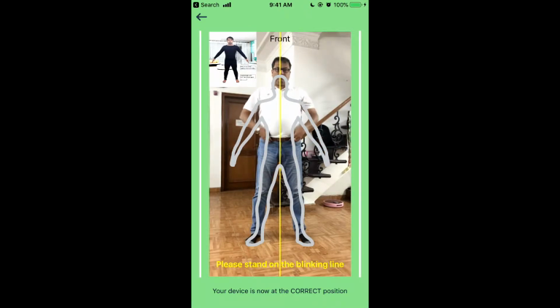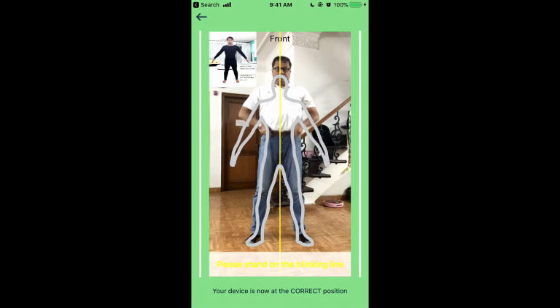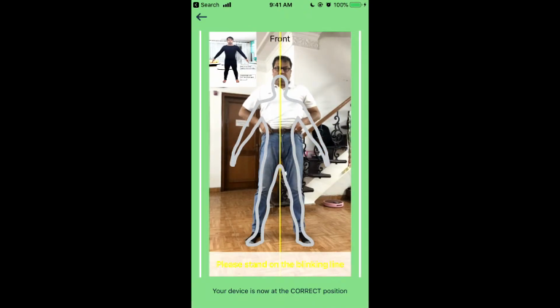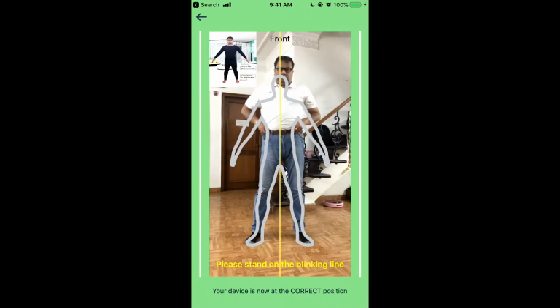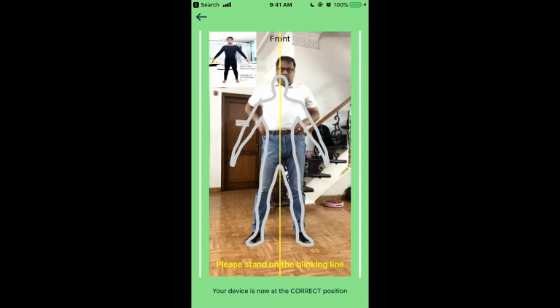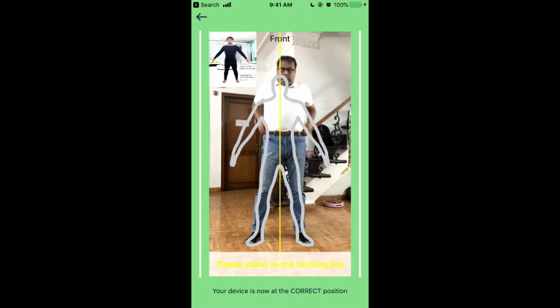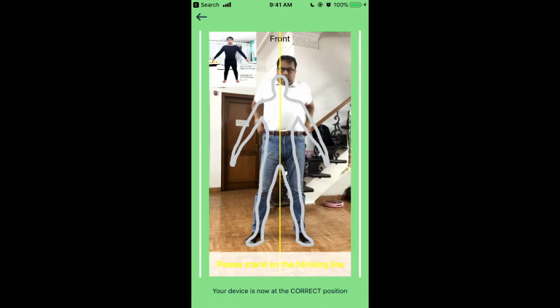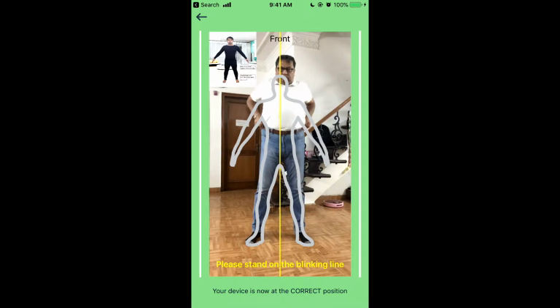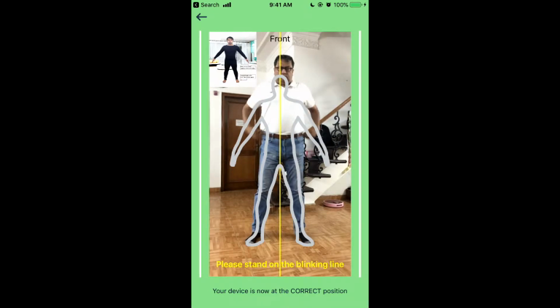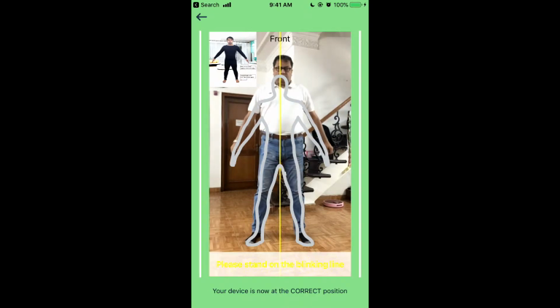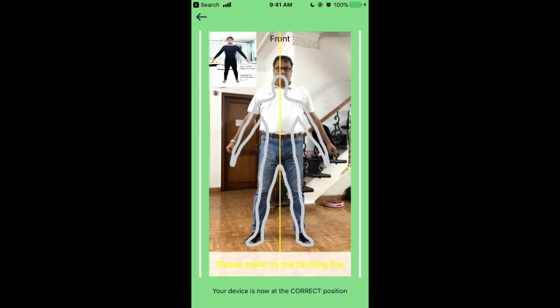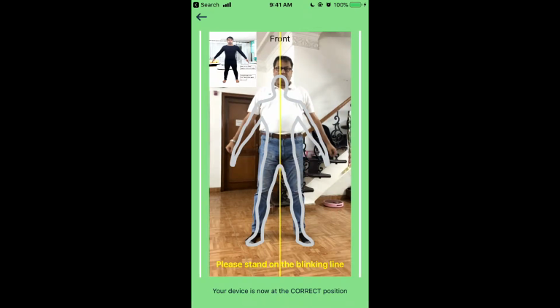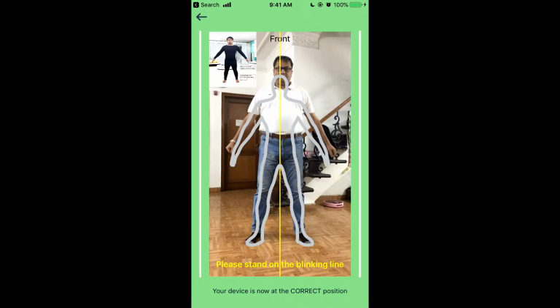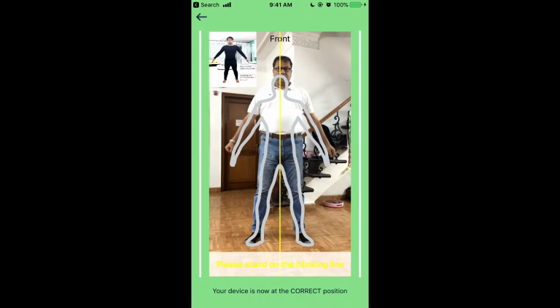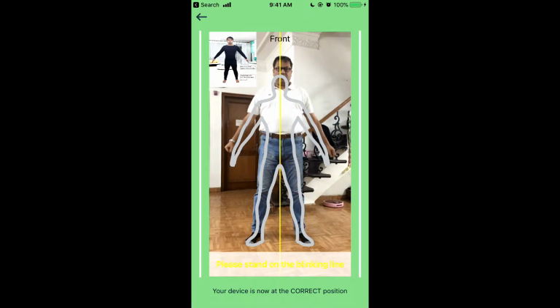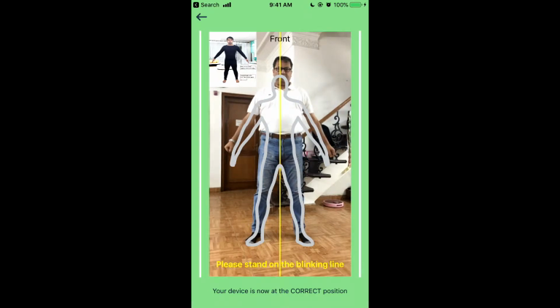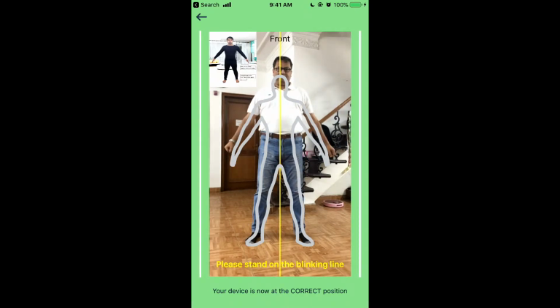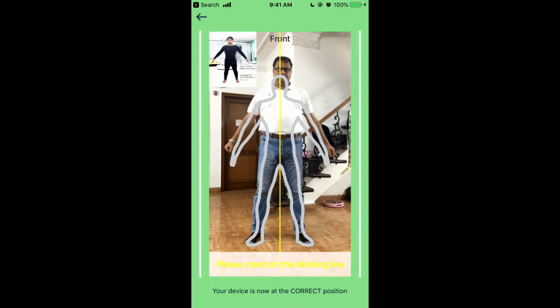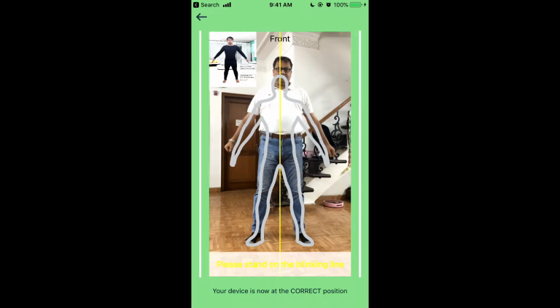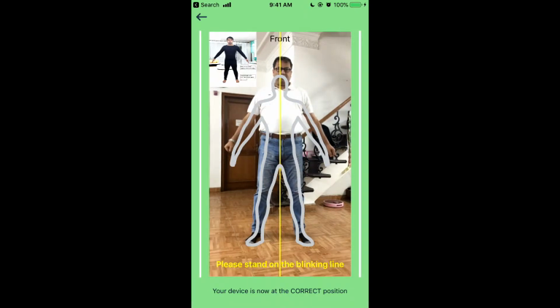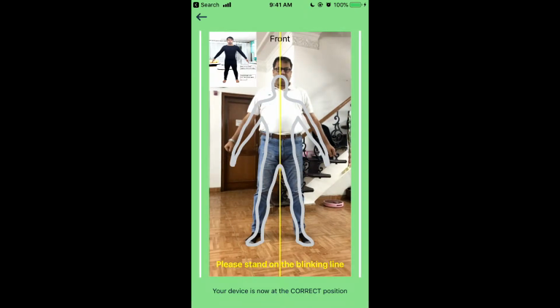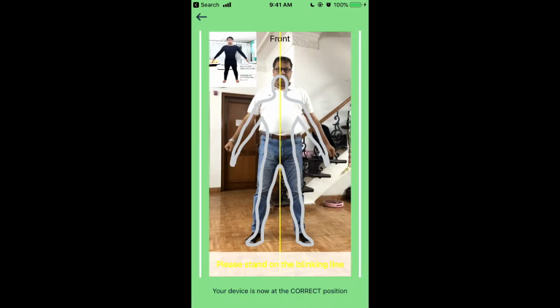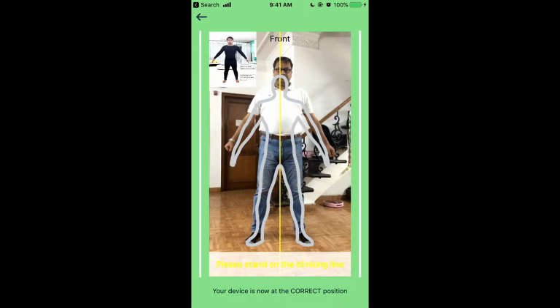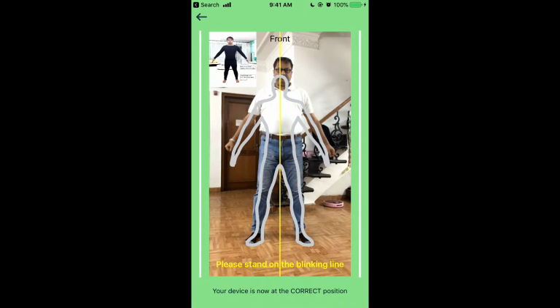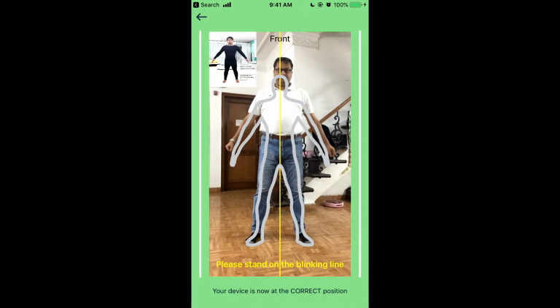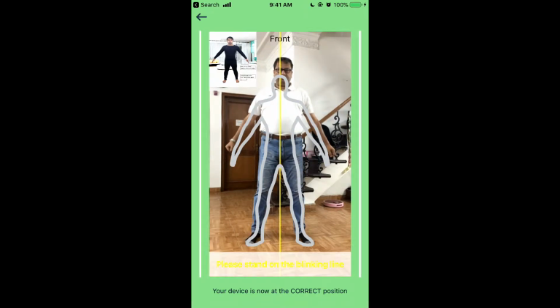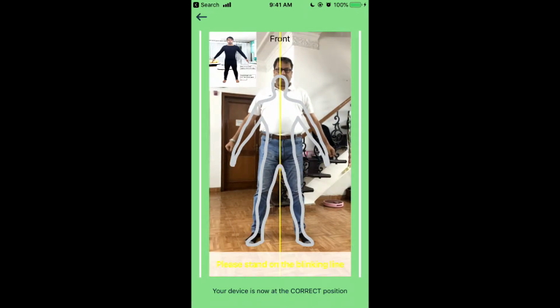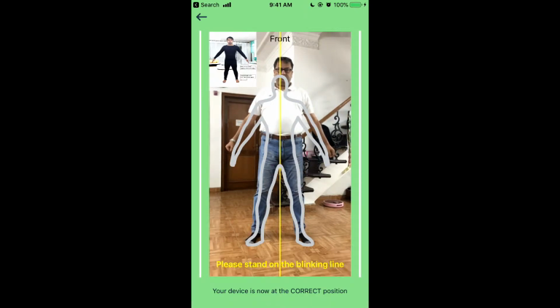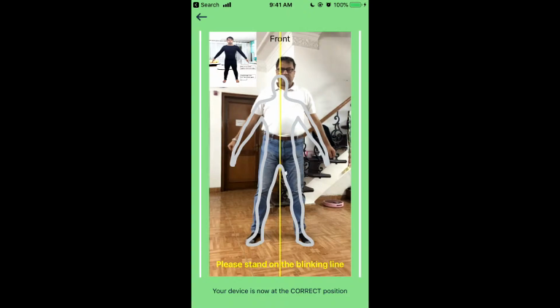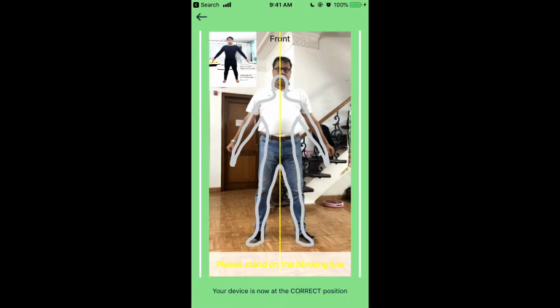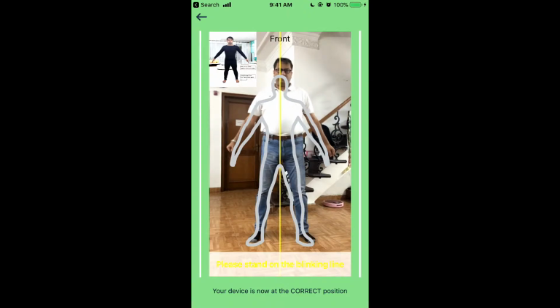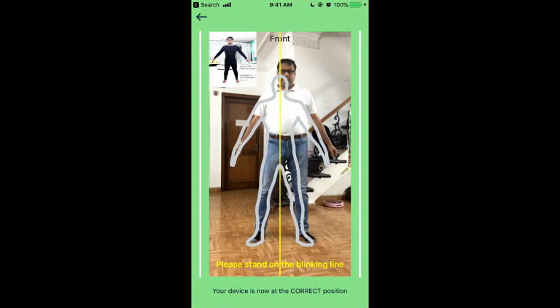Please step back to stand on the blinking line, and inside the camera frame, as shown in the above picture, and wait for the count of five.